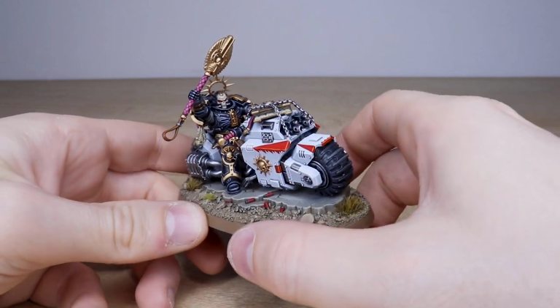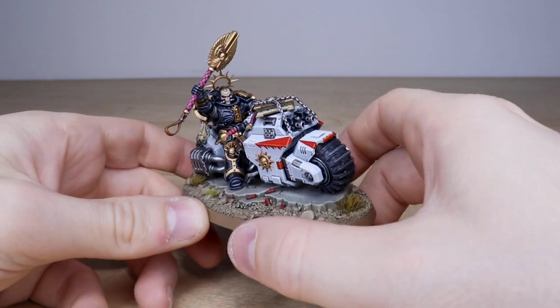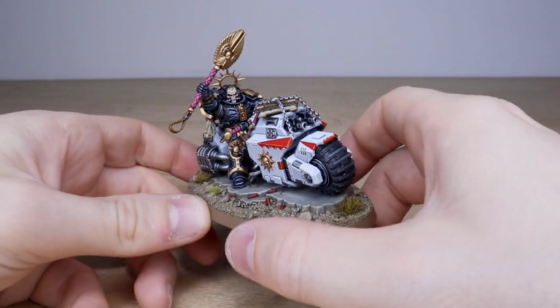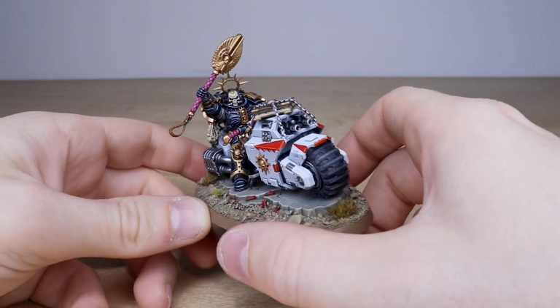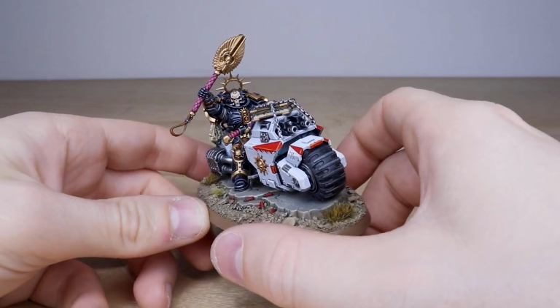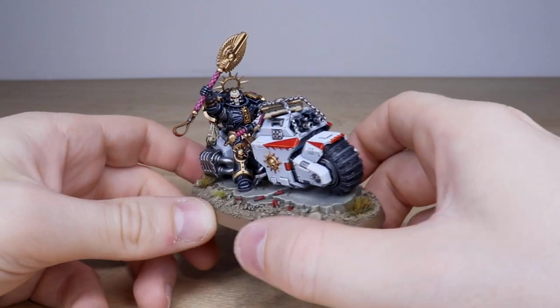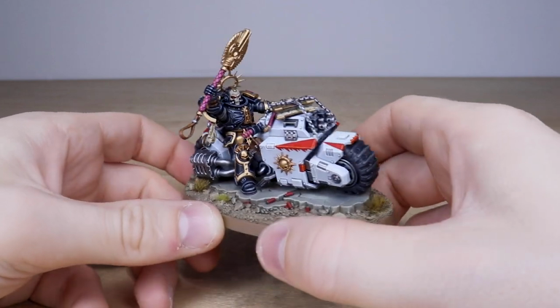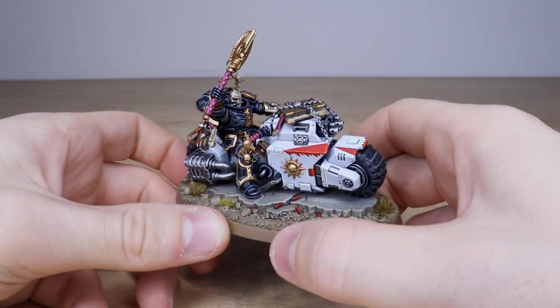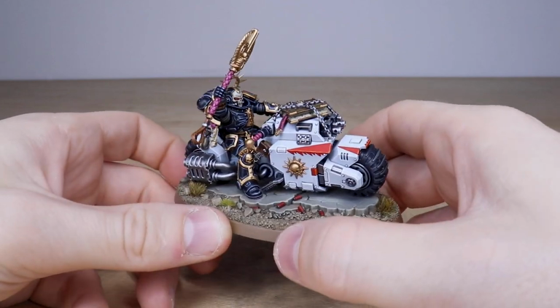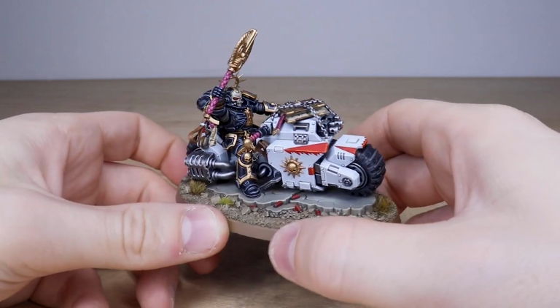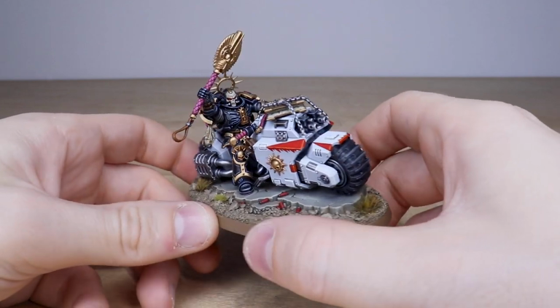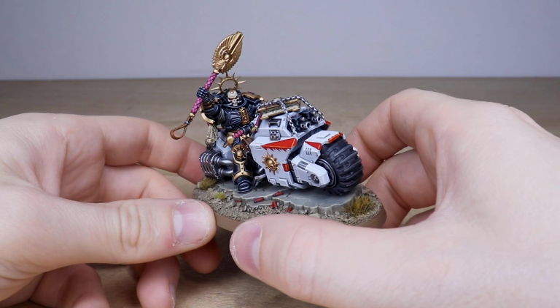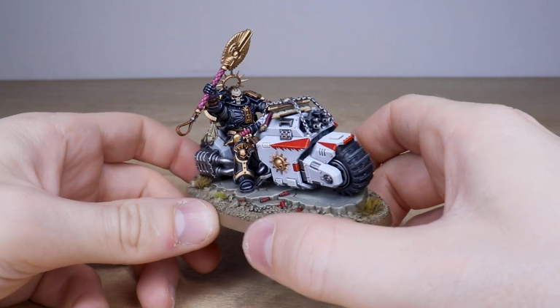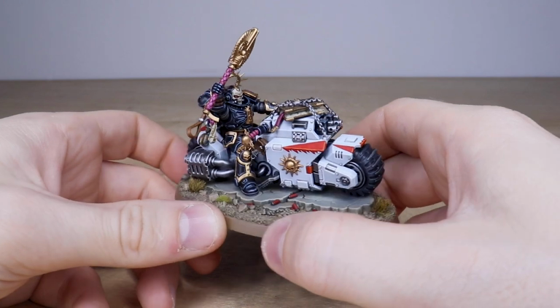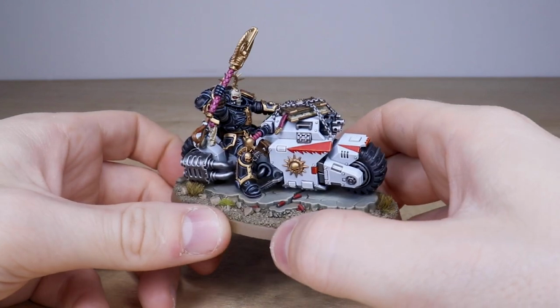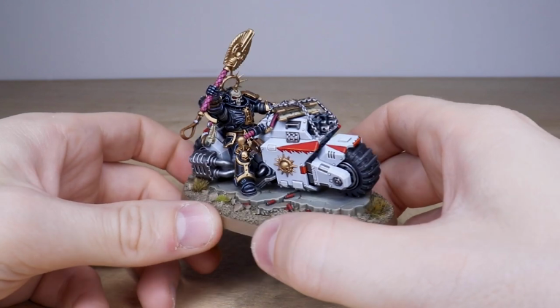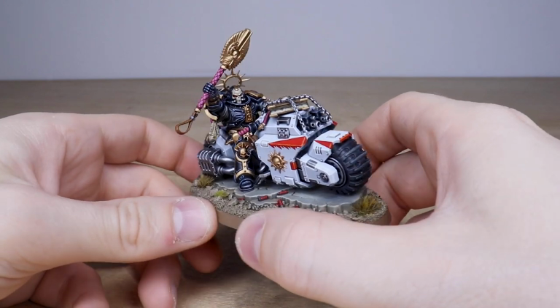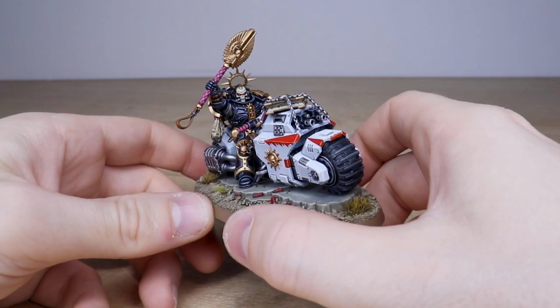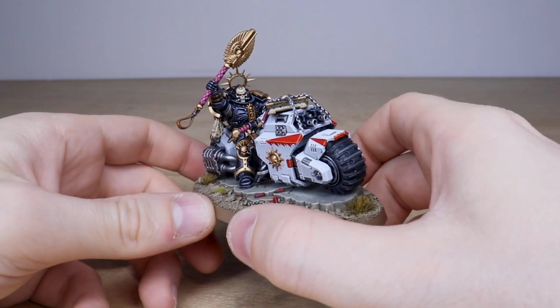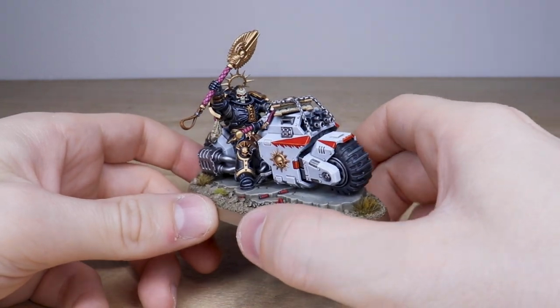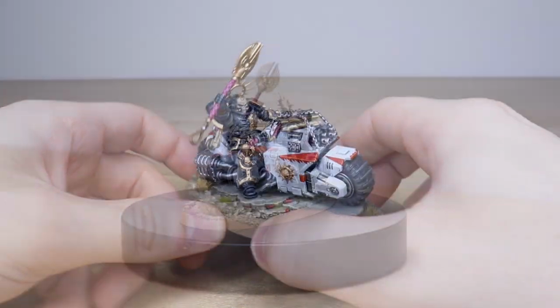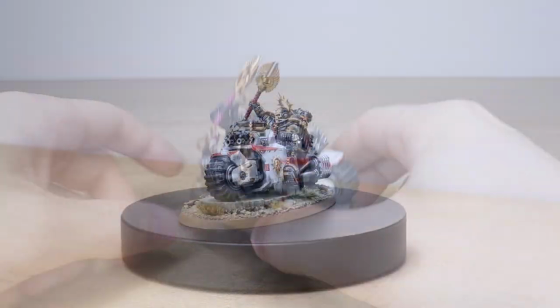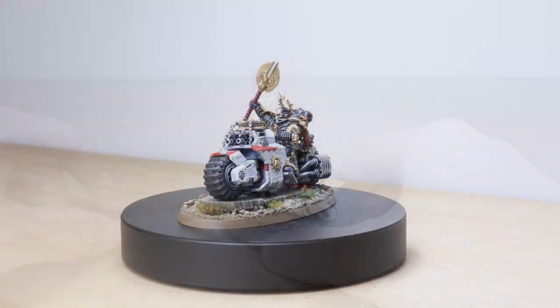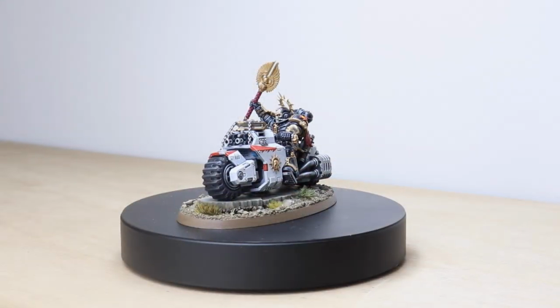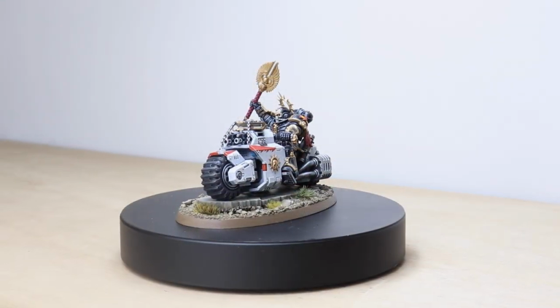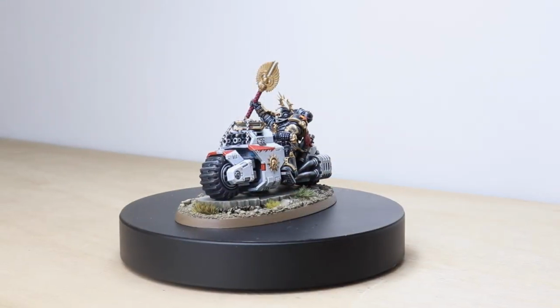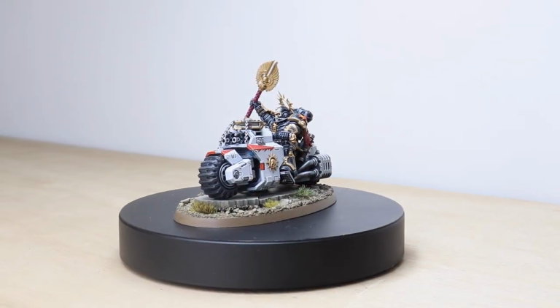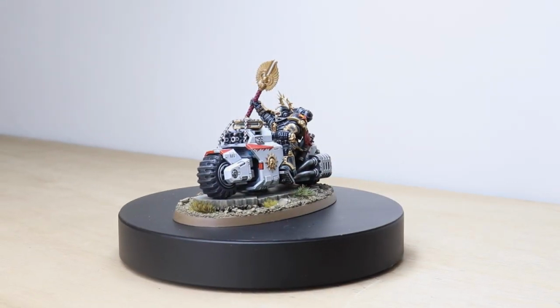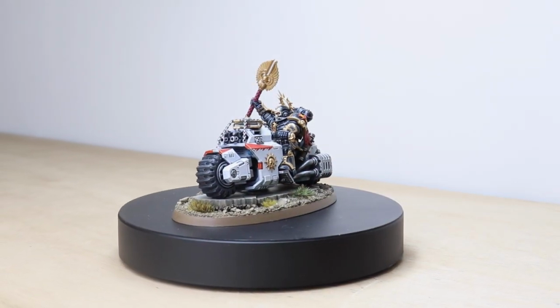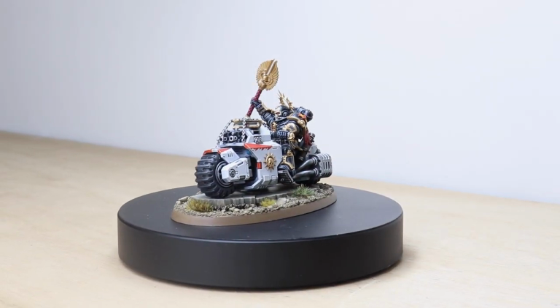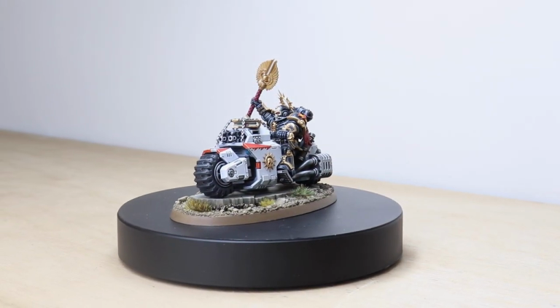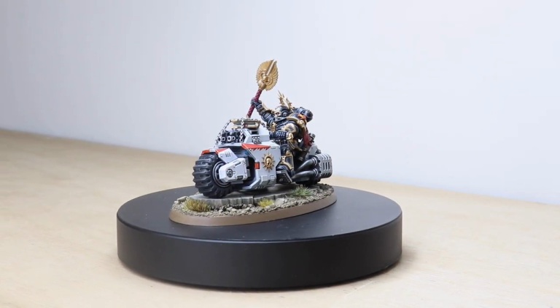Up next we're going to have a look at all the really cool additional miniatures — some more bikes and another attack vehicle as well. So they're coming up shortly, do stick around for those.